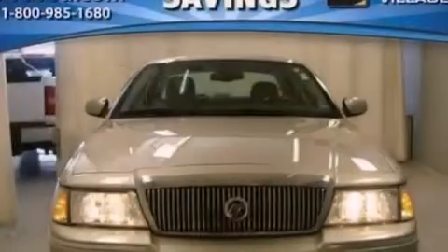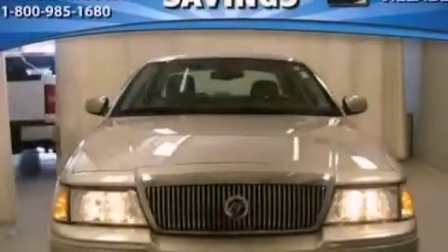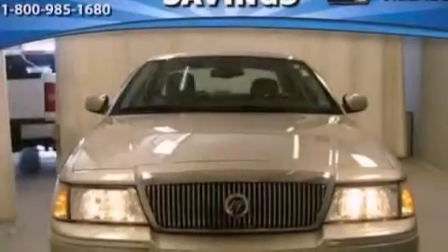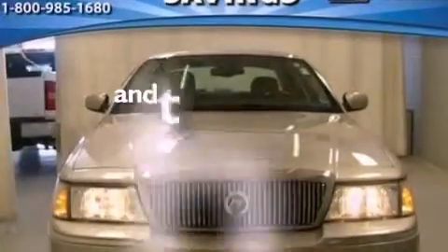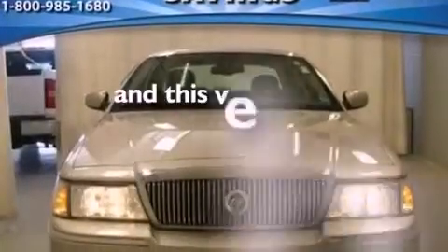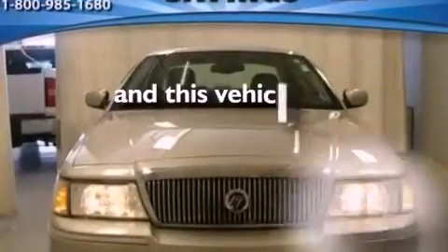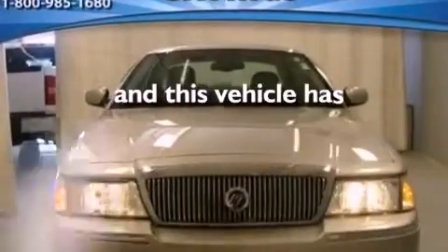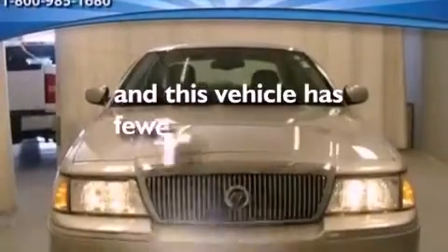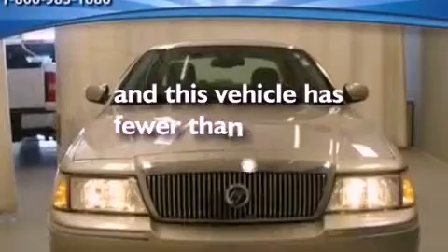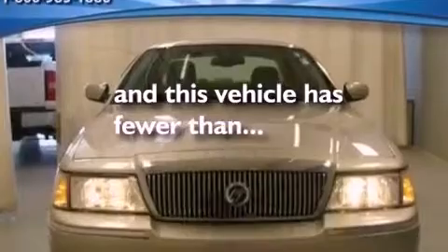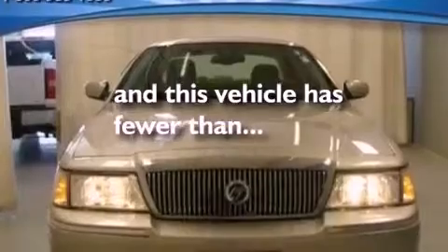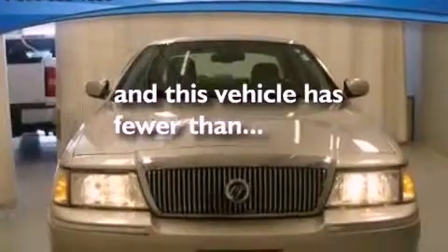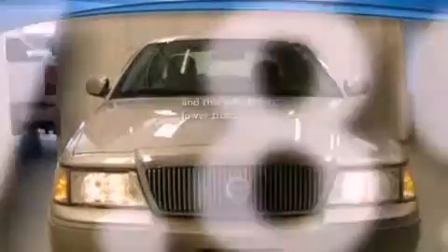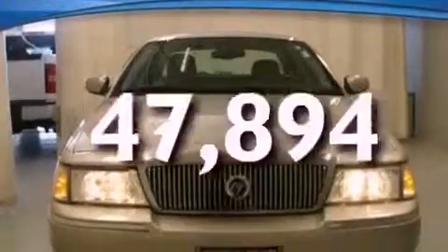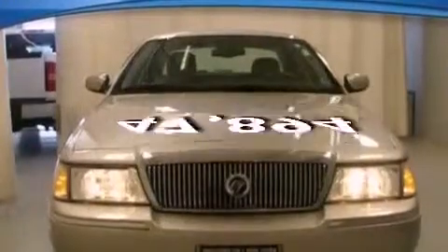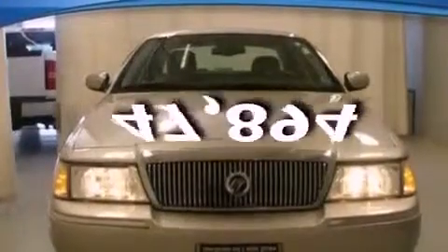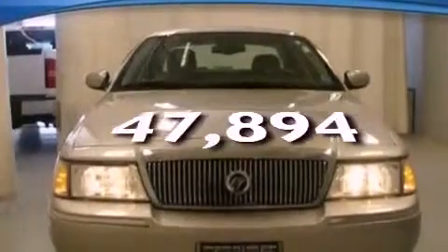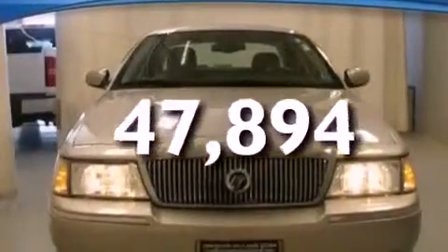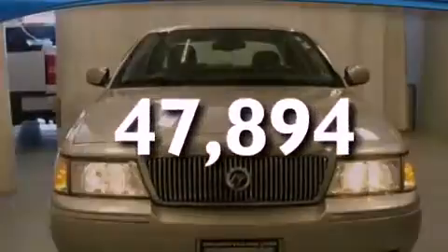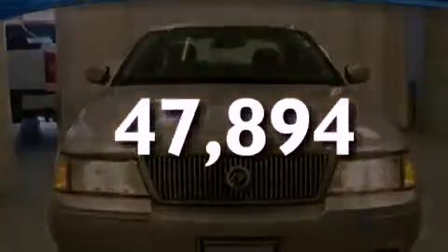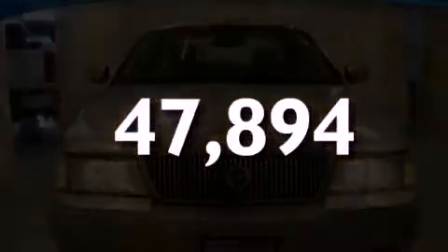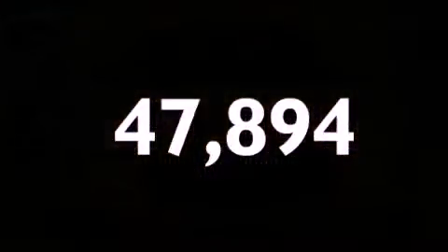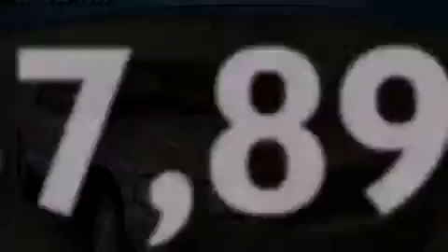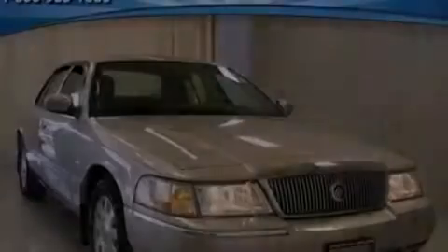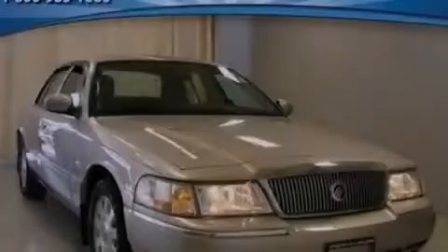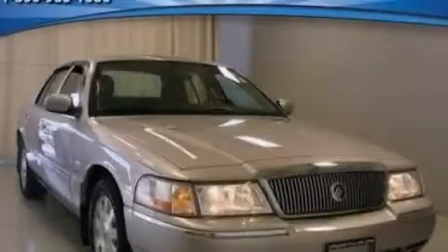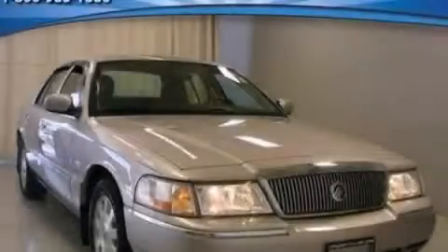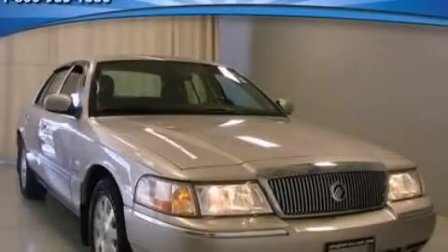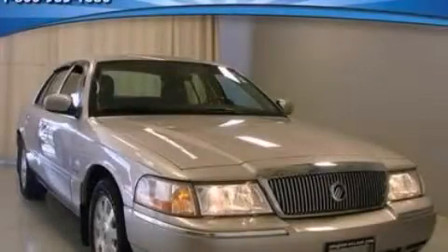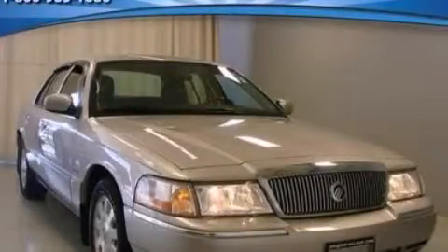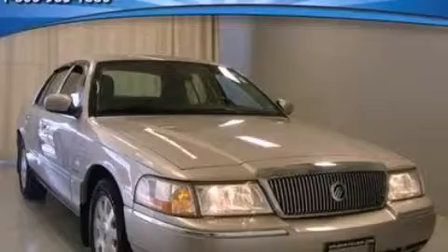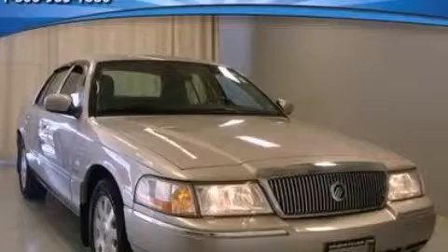This vehicle has fewer than 48,000 miles on the odometer. Please call us today for more information on this great vehicle.